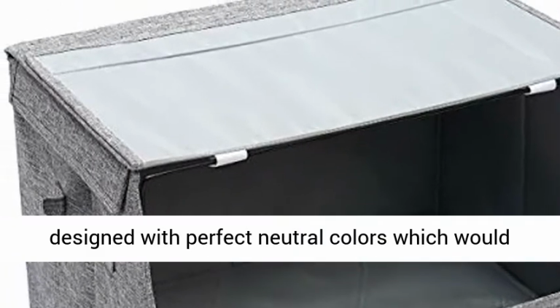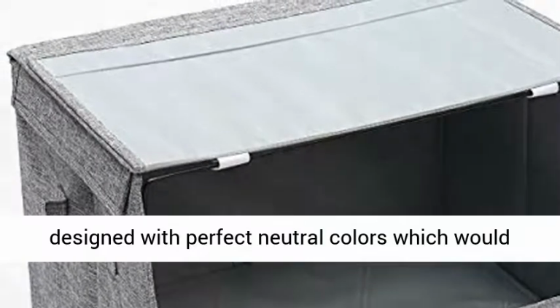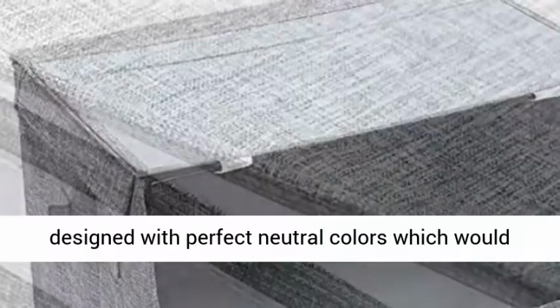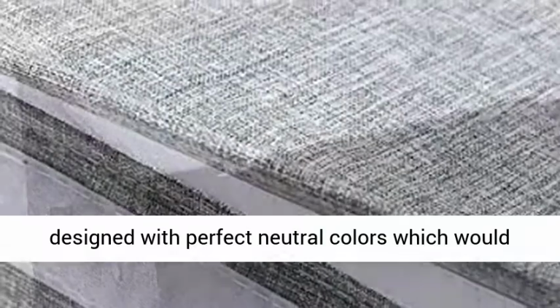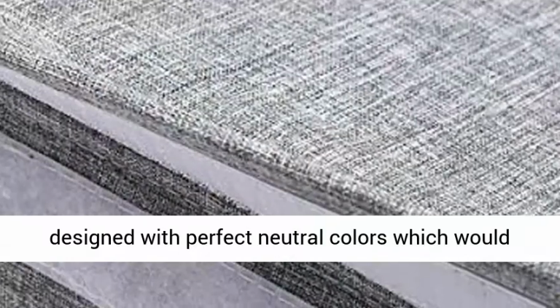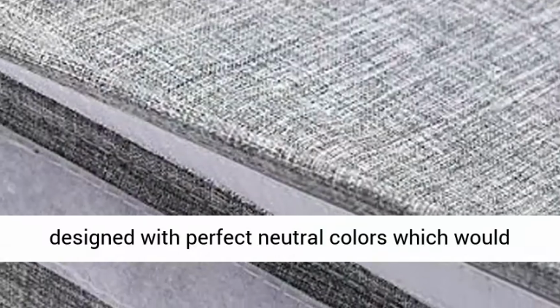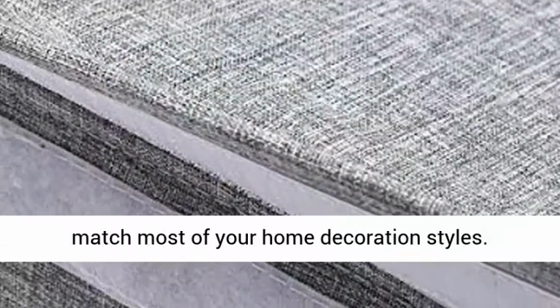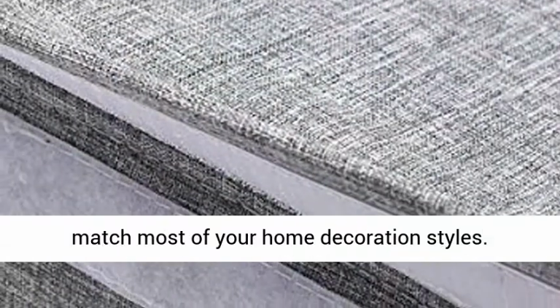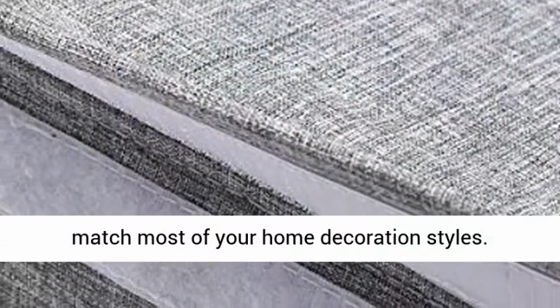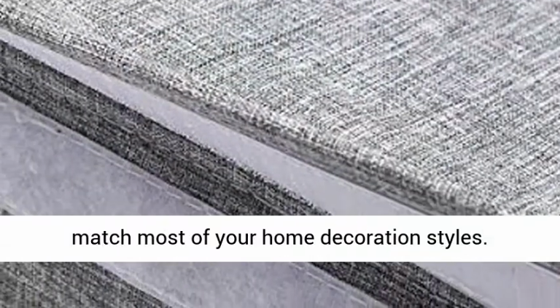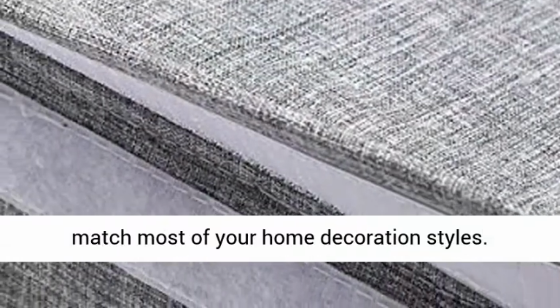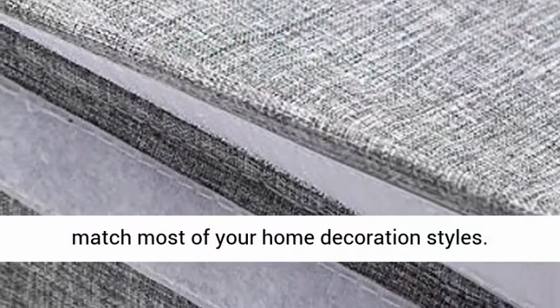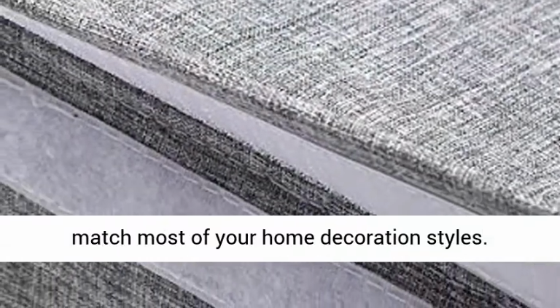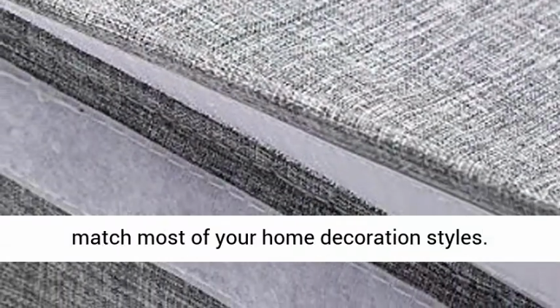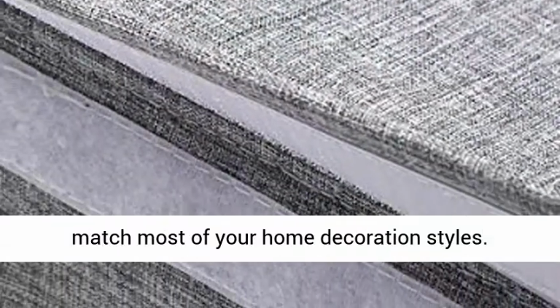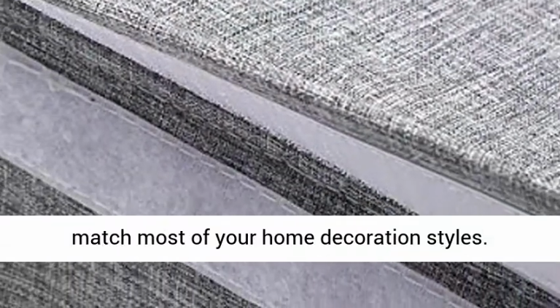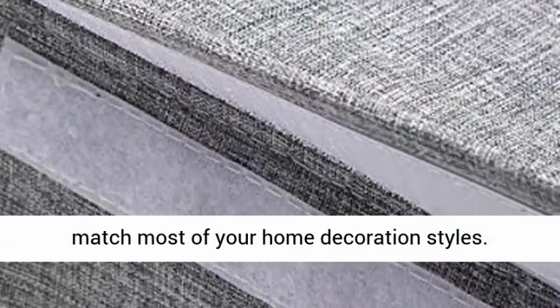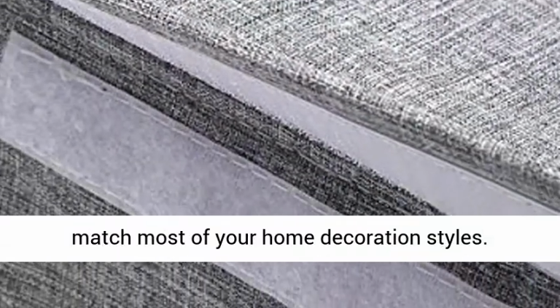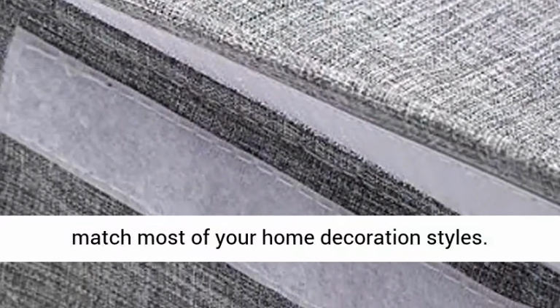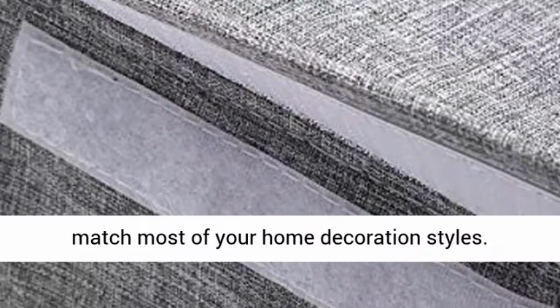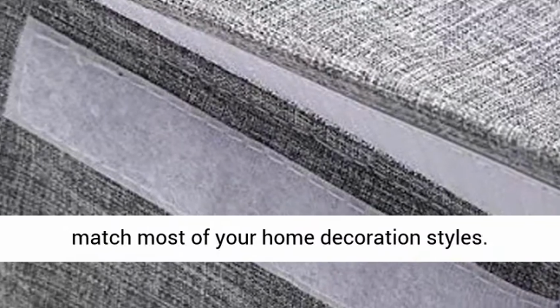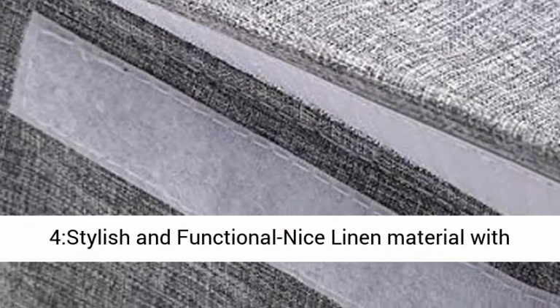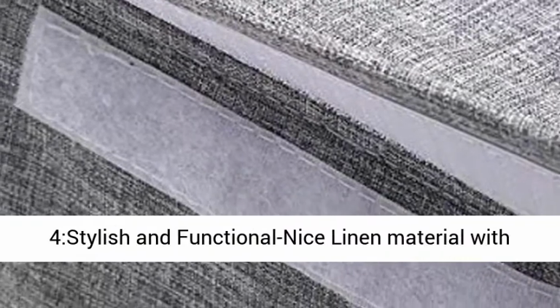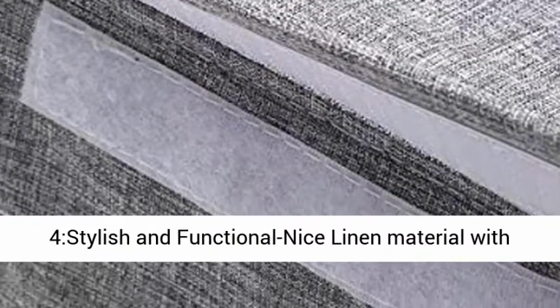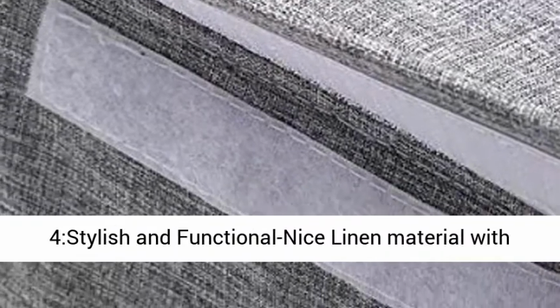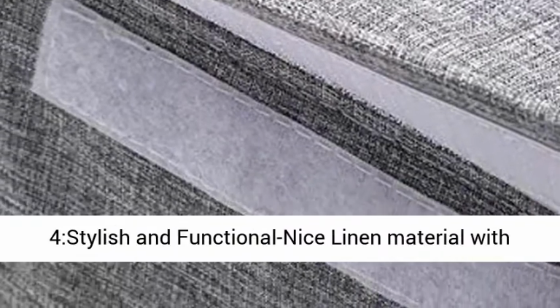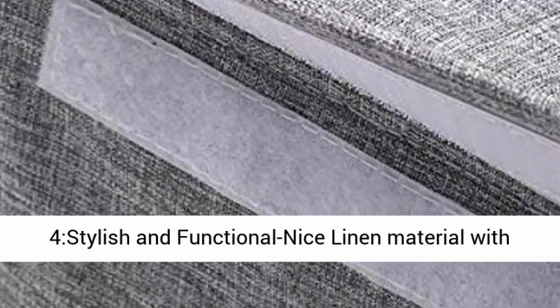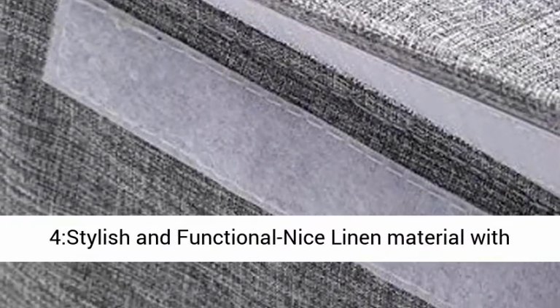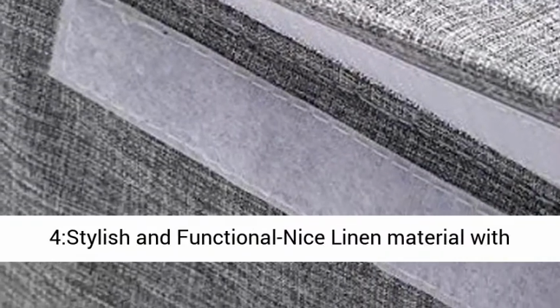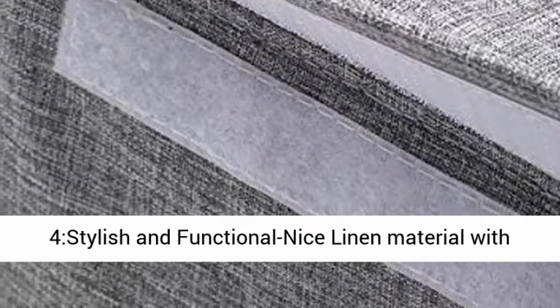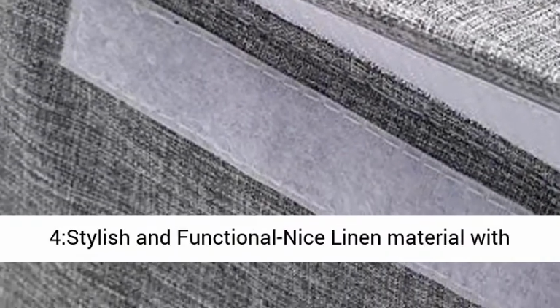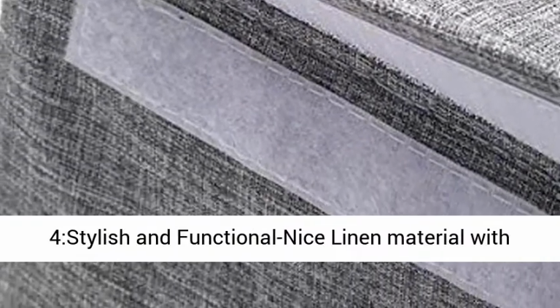Perfect neutral colors. Our products are designed with perfect neutral colors which would match most of your home decoration styles.